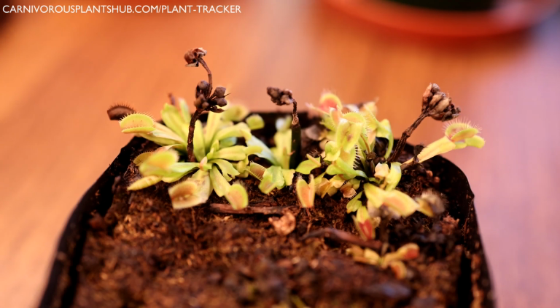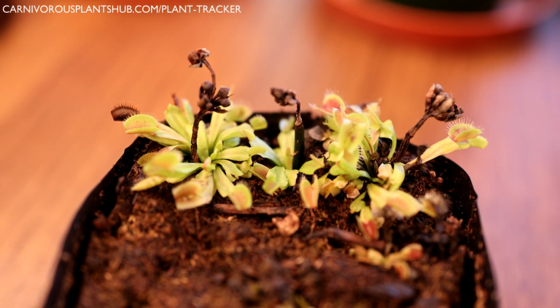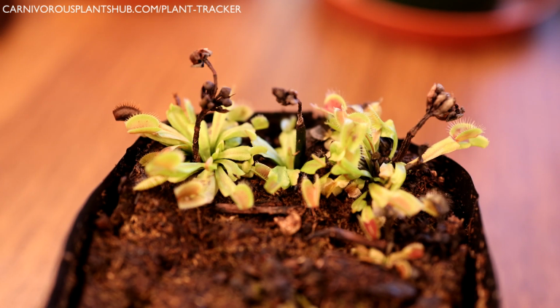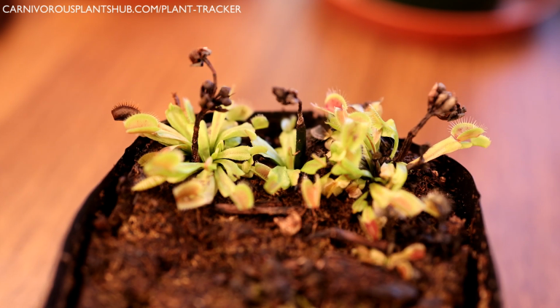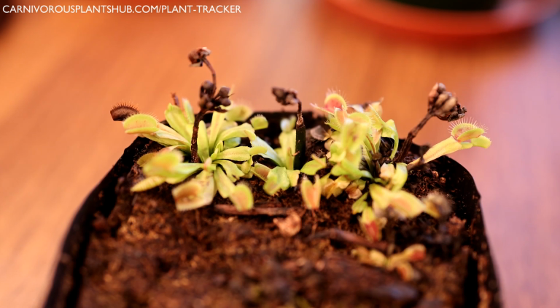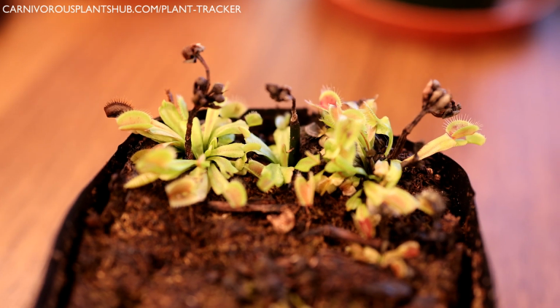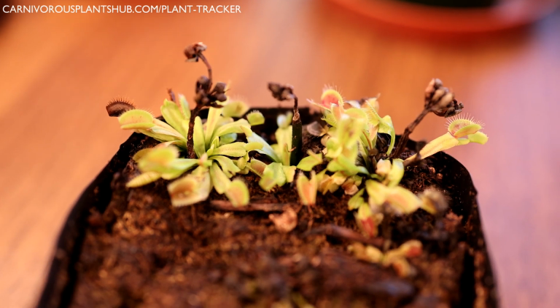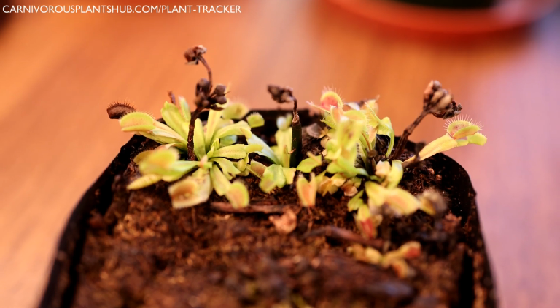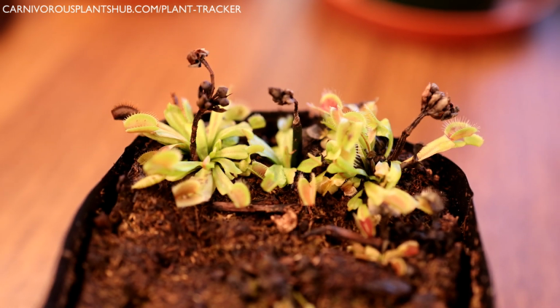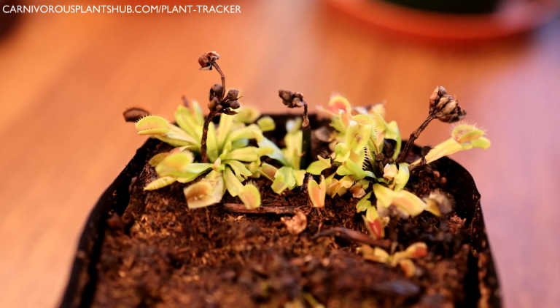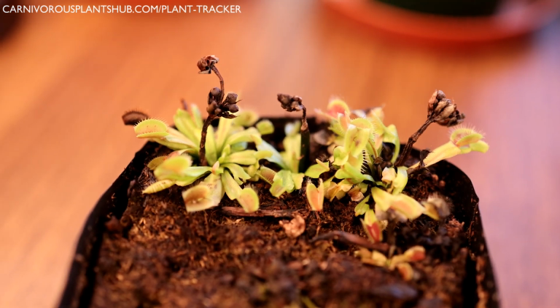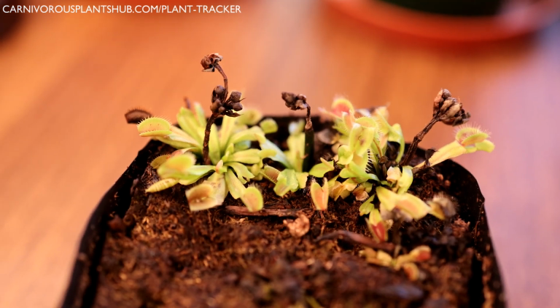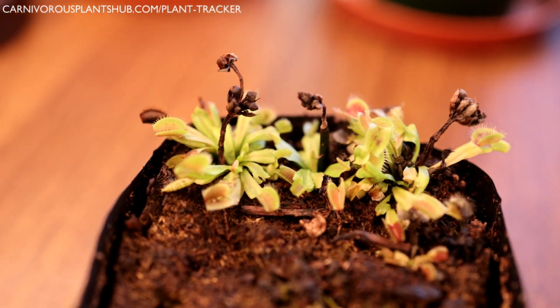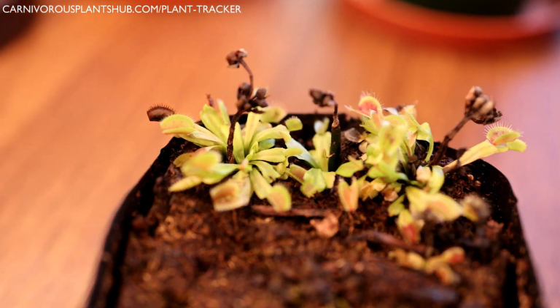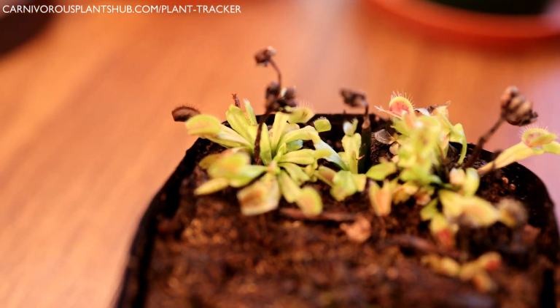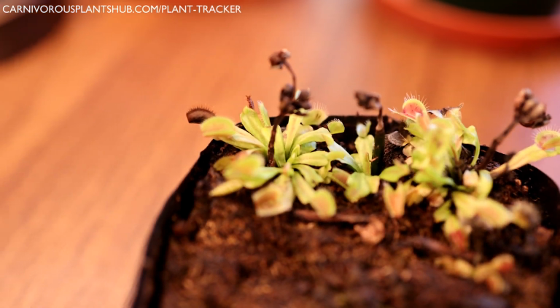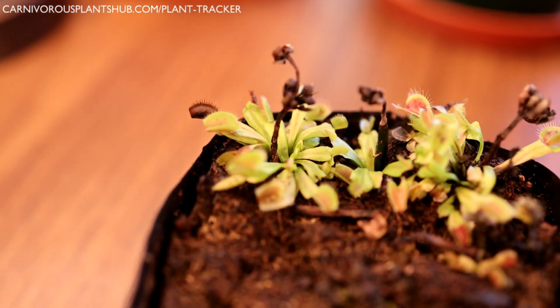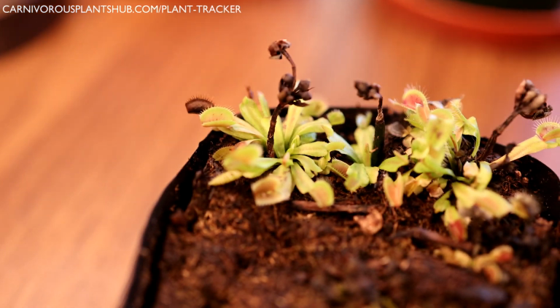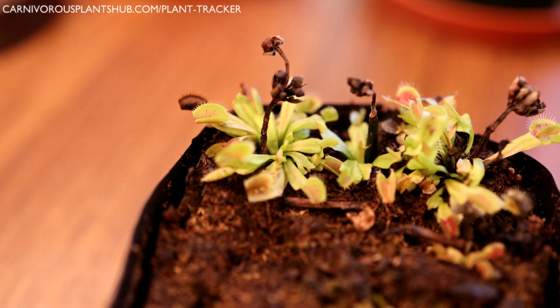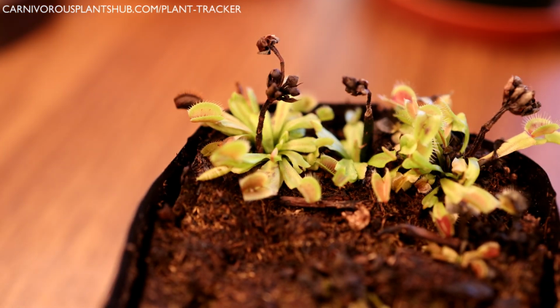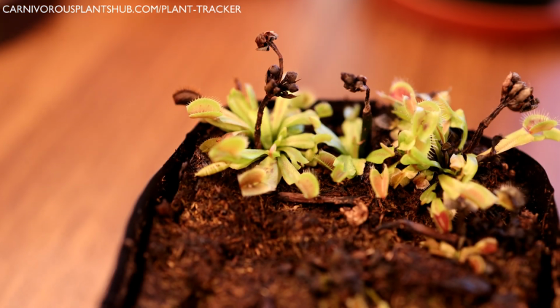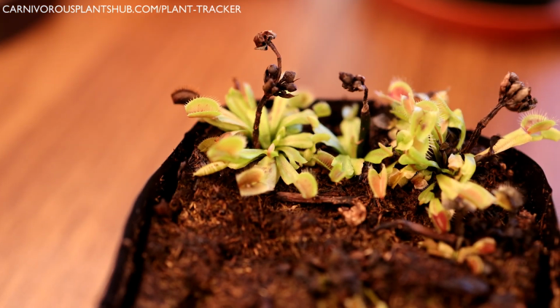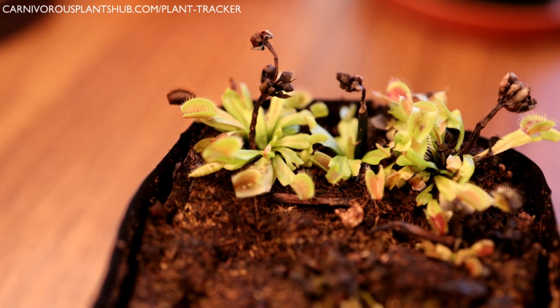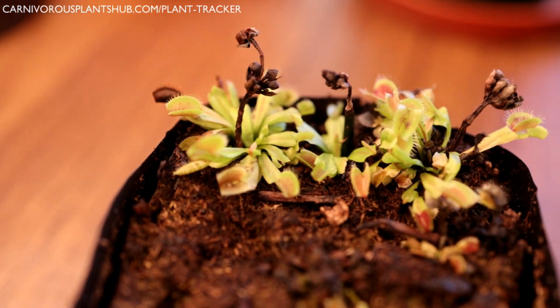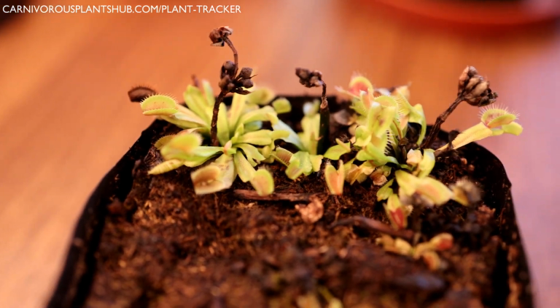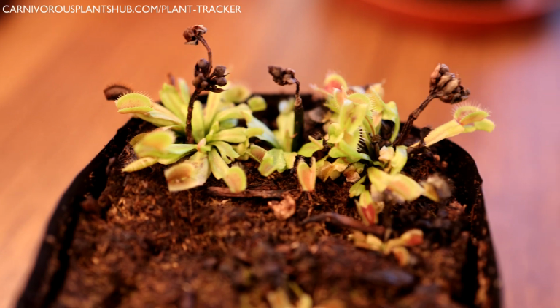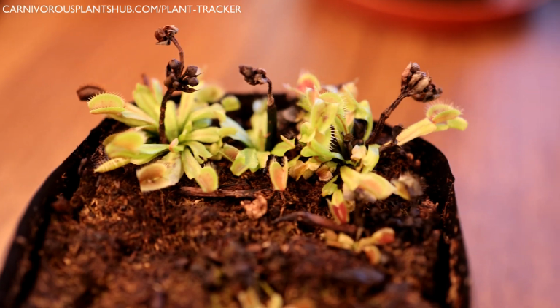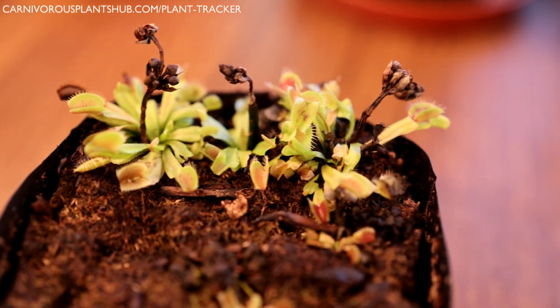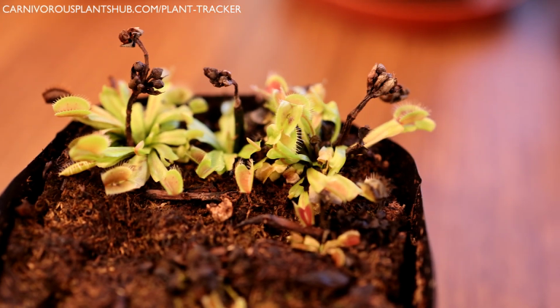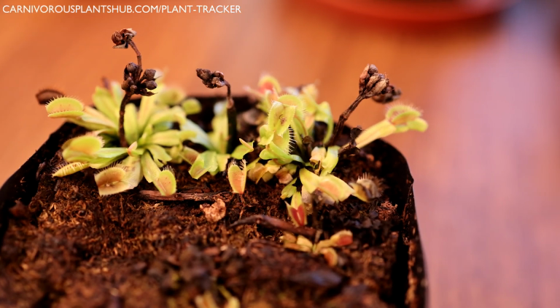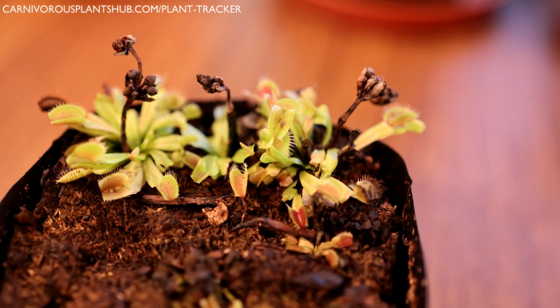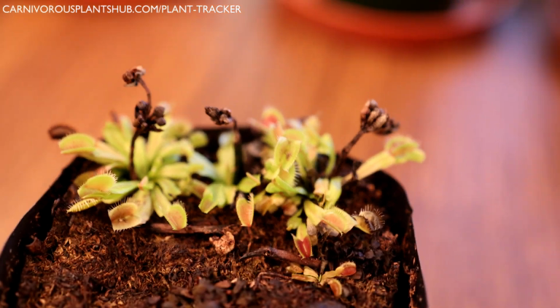Hello everyone, welcome to Carnivorous Plants Hub. Today we're going to be repotting a couple of Venus flytraps that I have here.